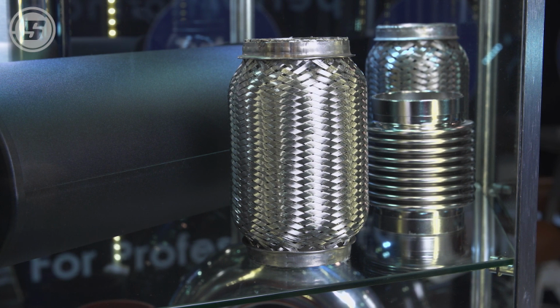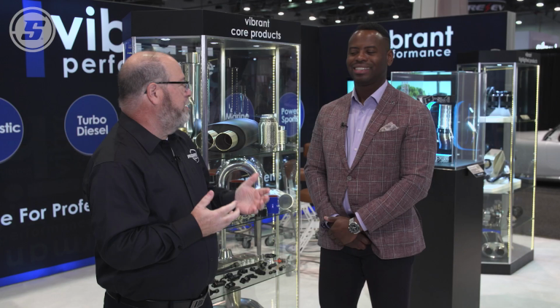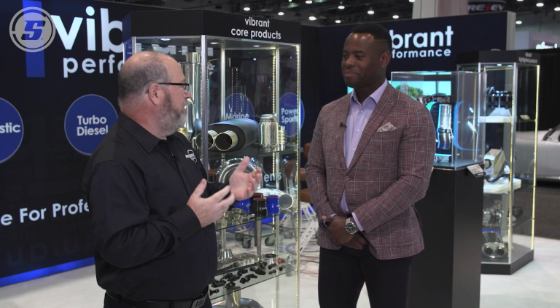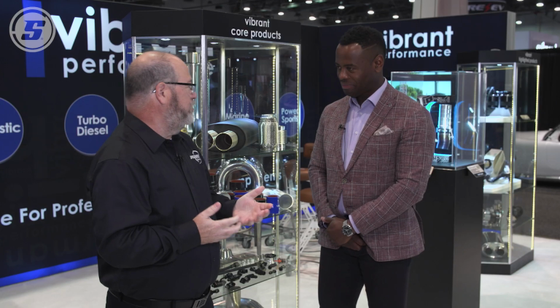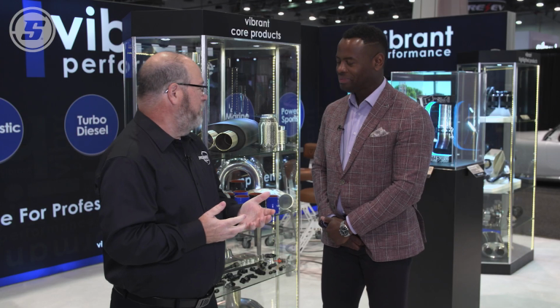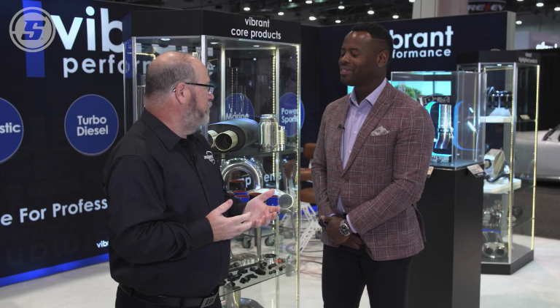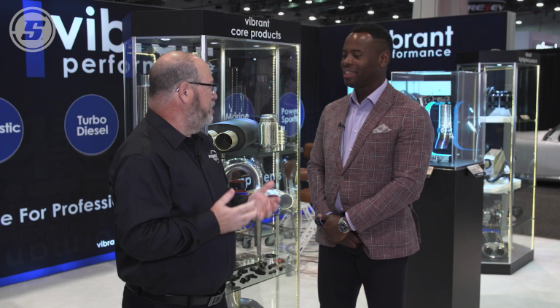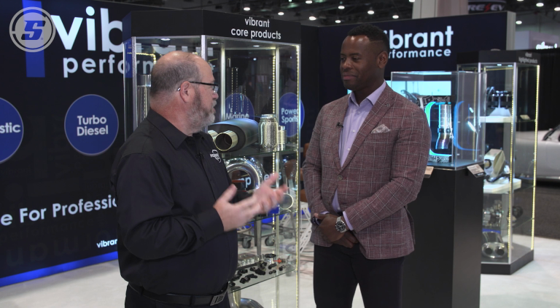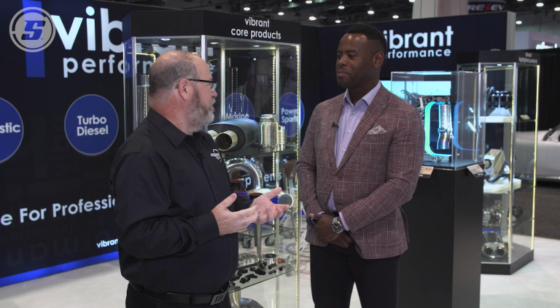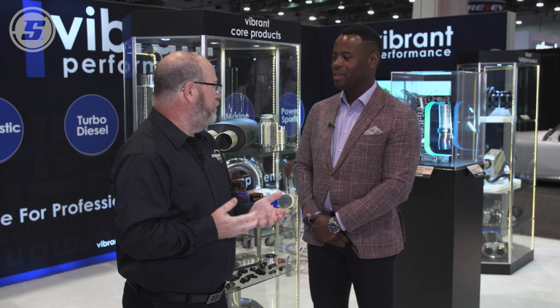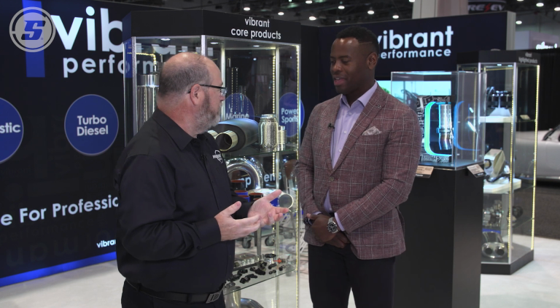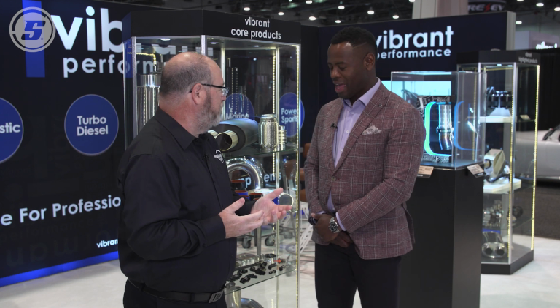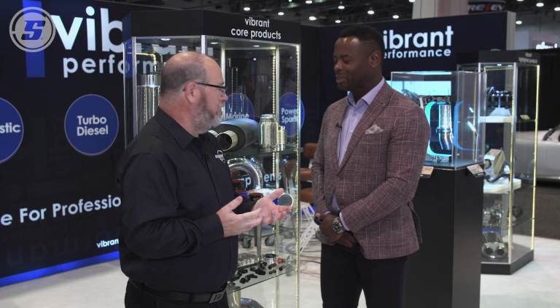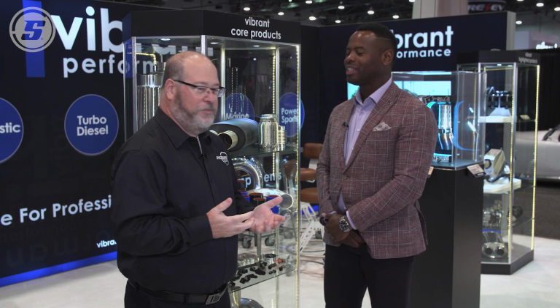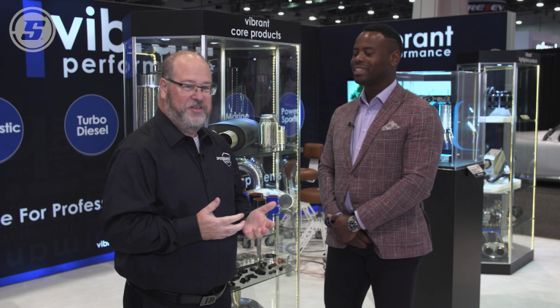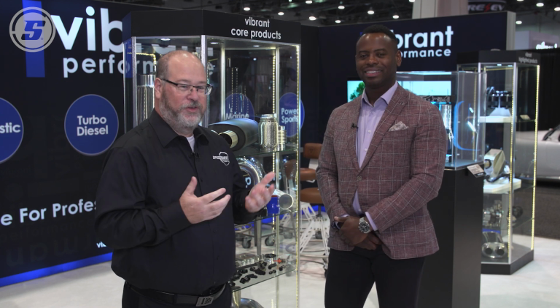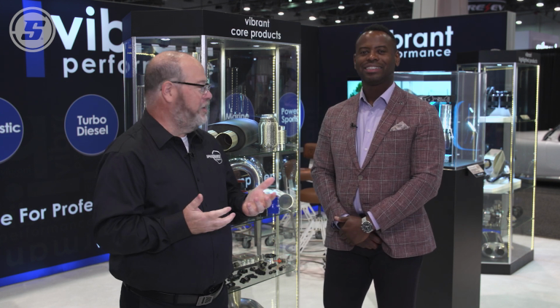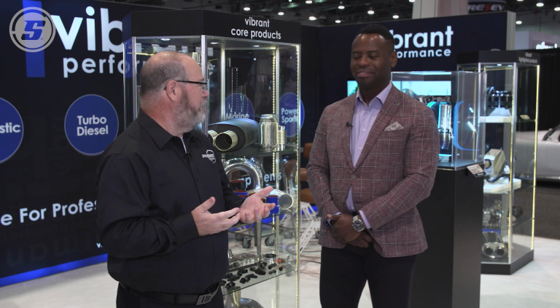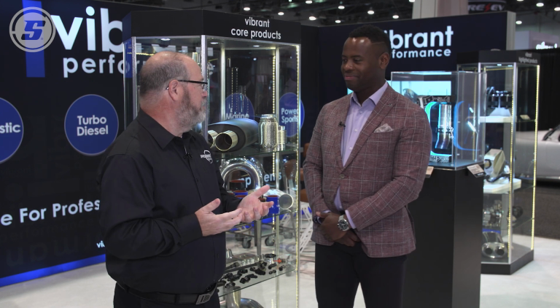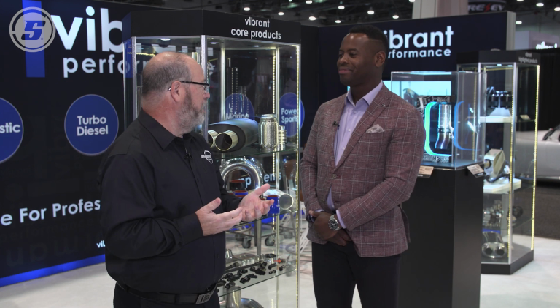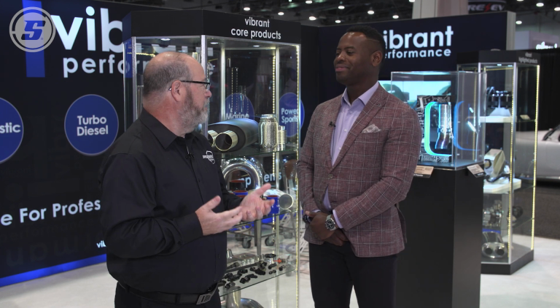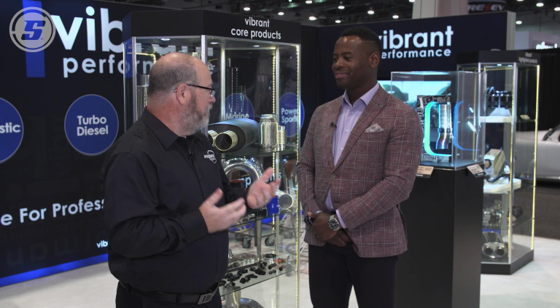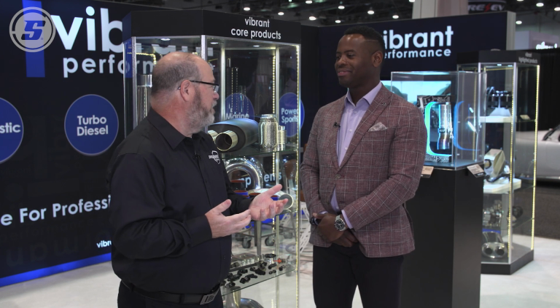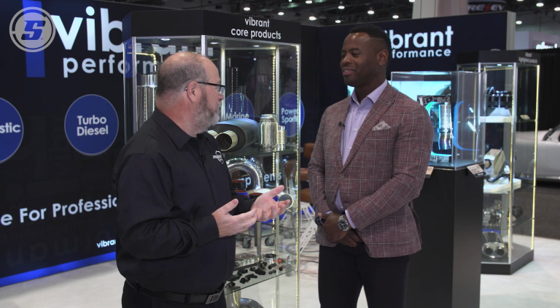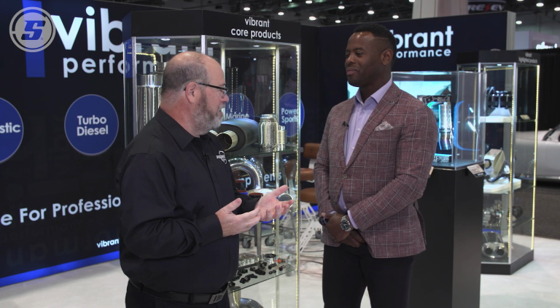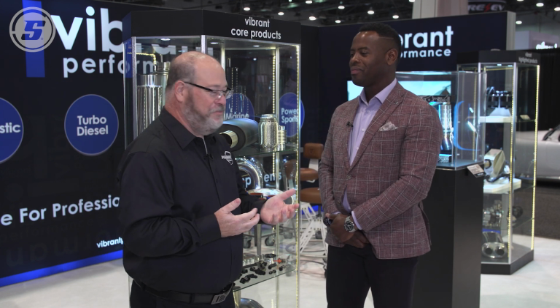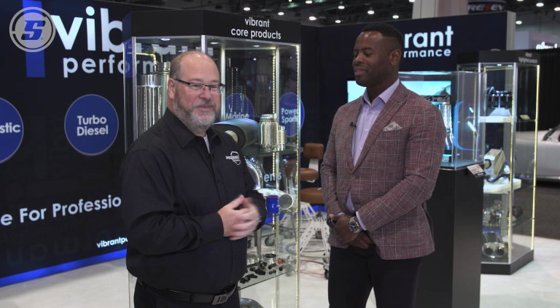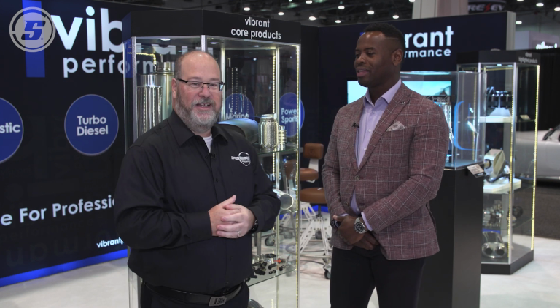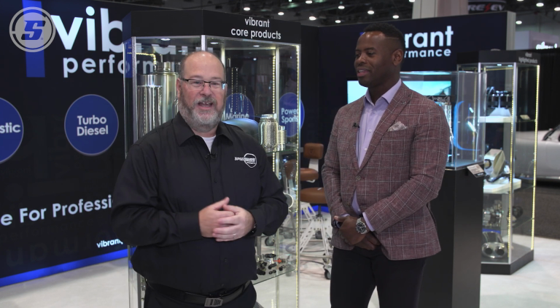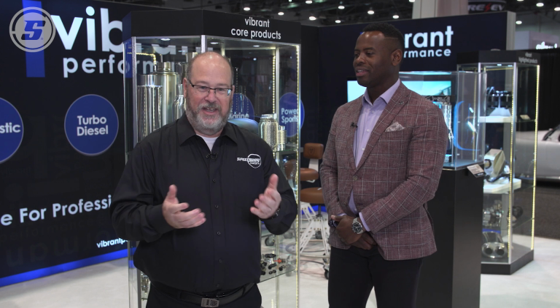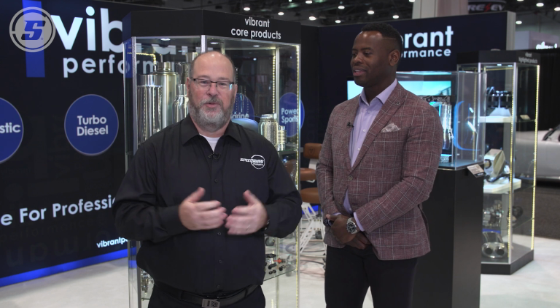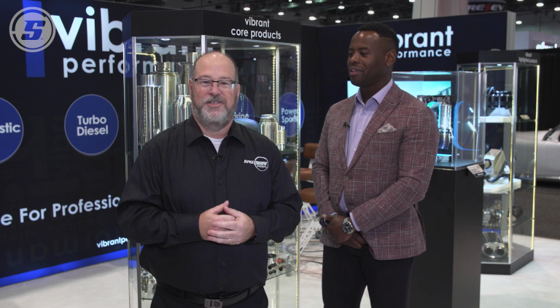So Derek, thank you so much for the education on flexible exhaust couplers. We've learned a lot here today. Thank you for your time and thanks for watching.